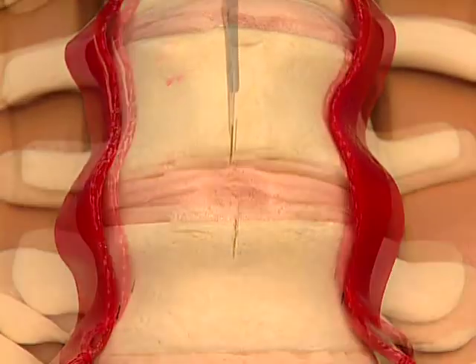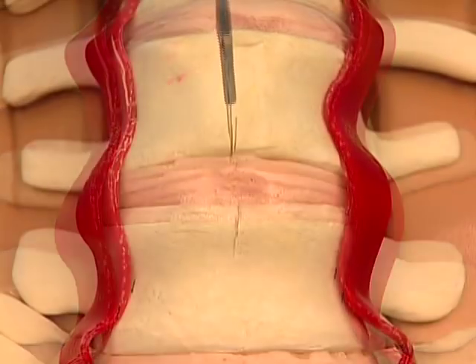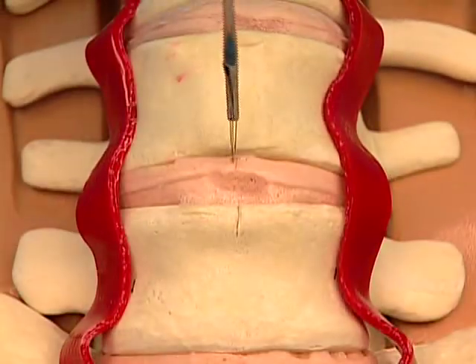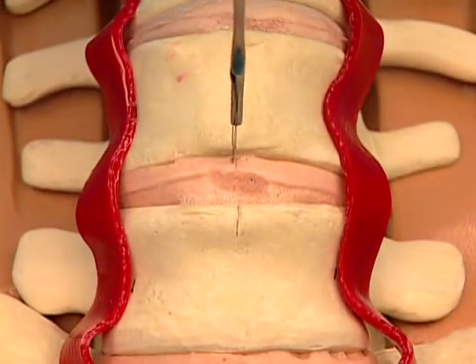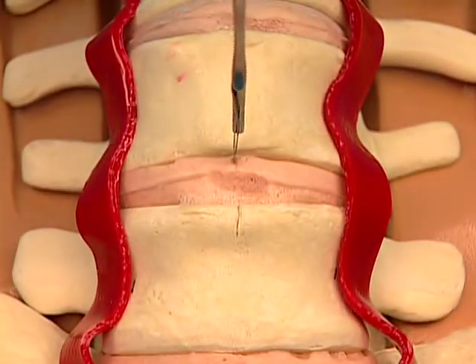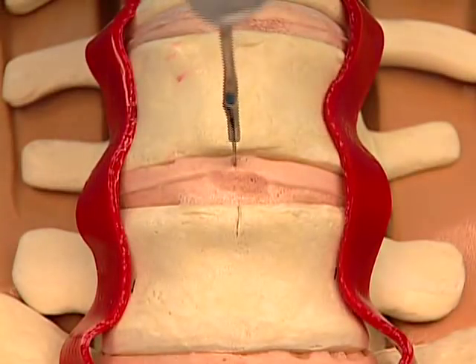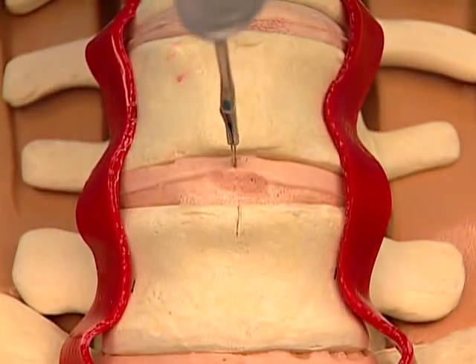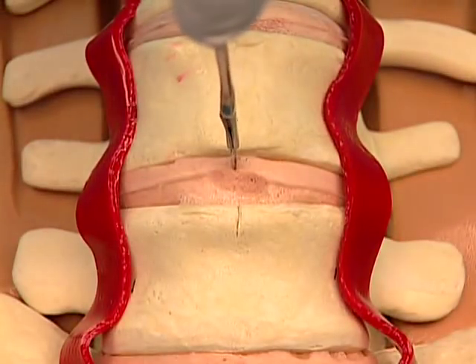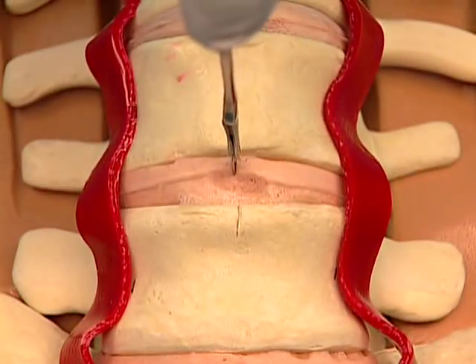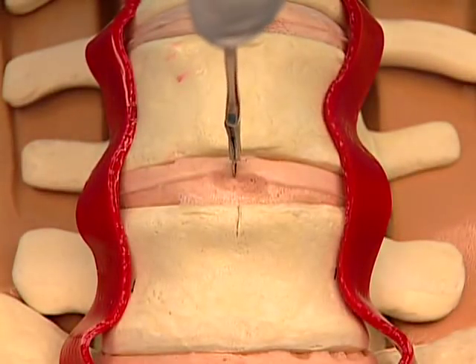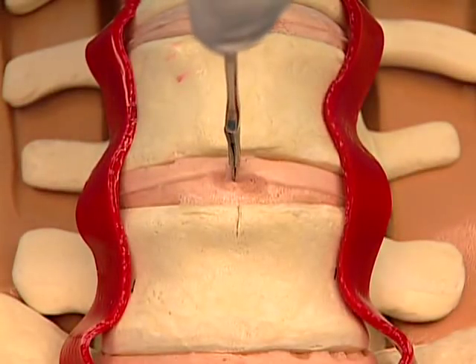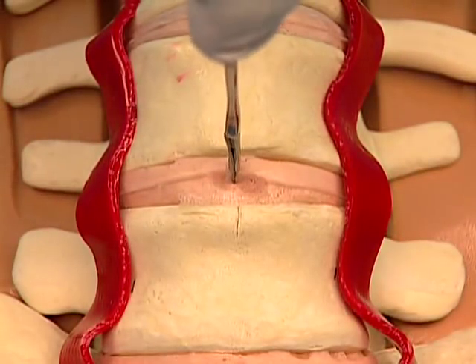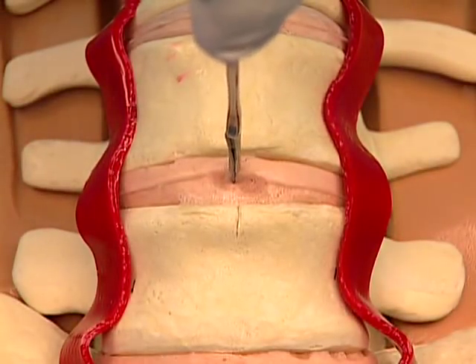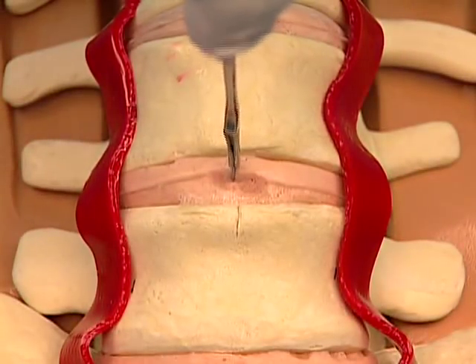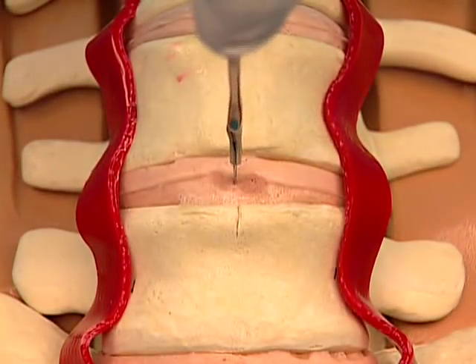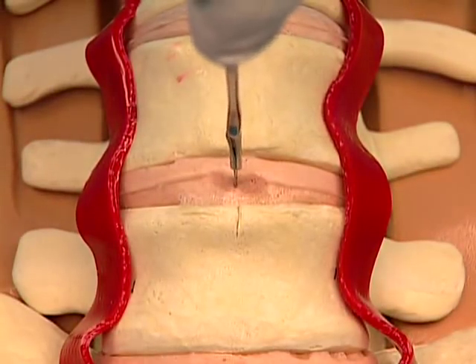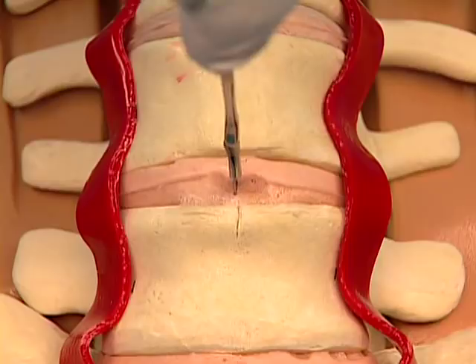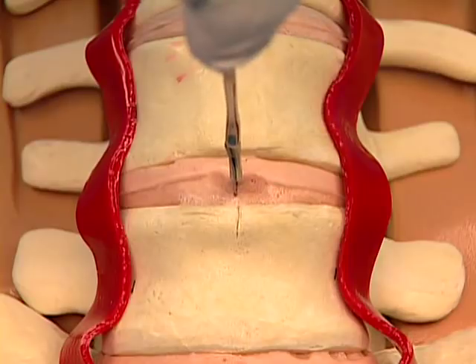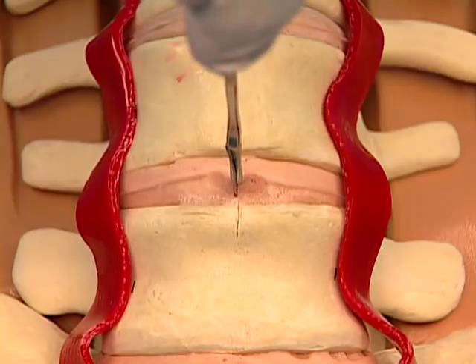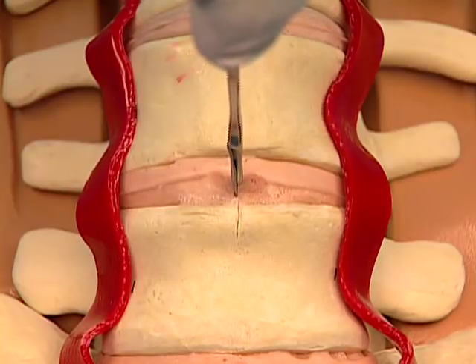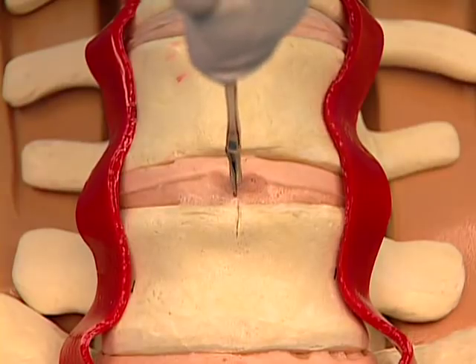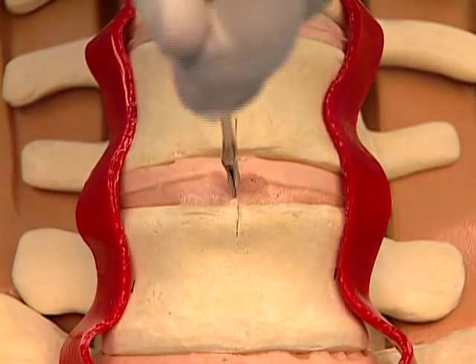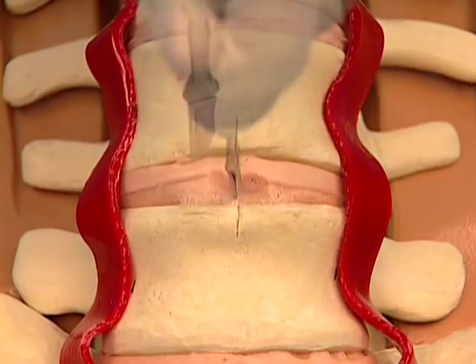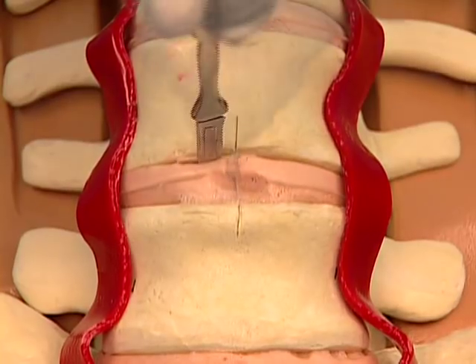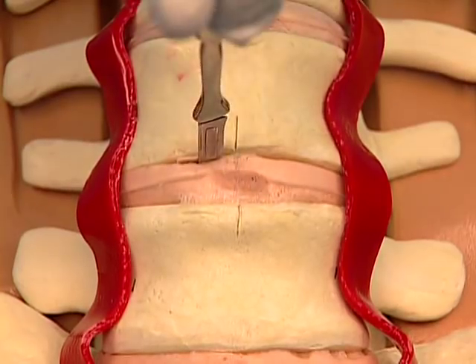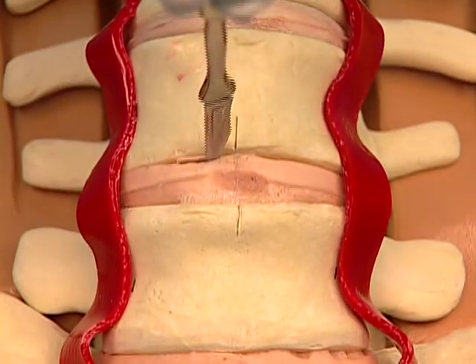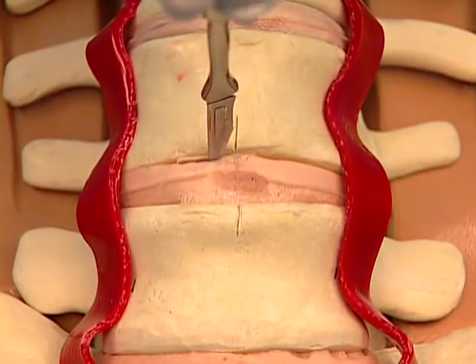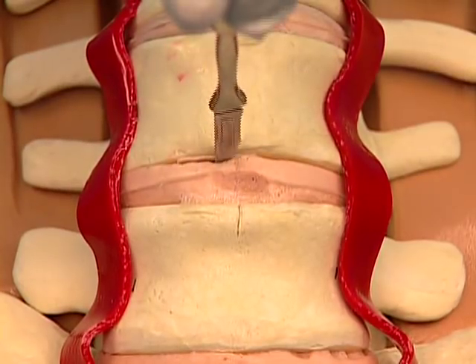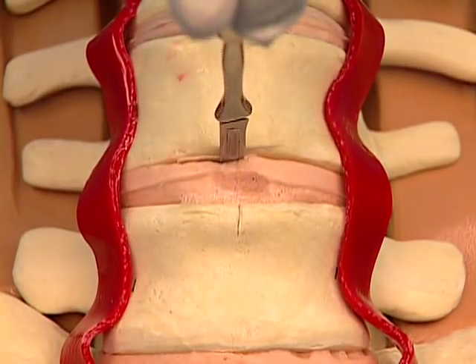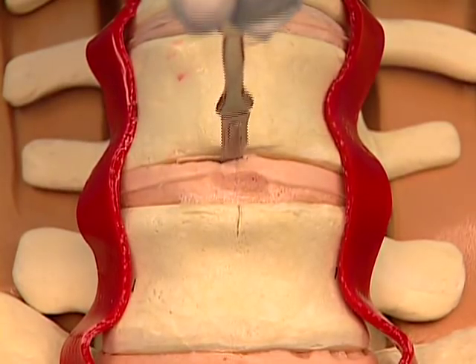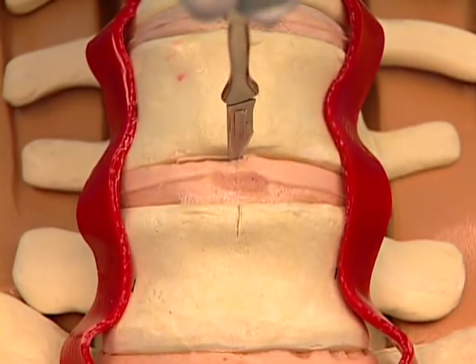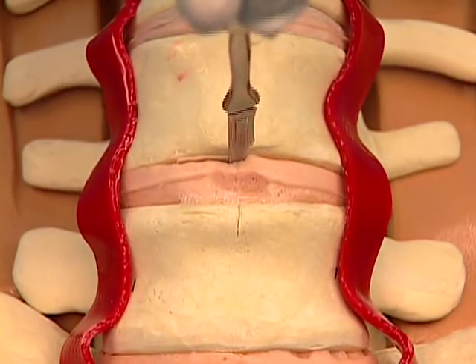Create an annulotomy centered on the midline and wide enough to accommodate the ProDisc-L implant.